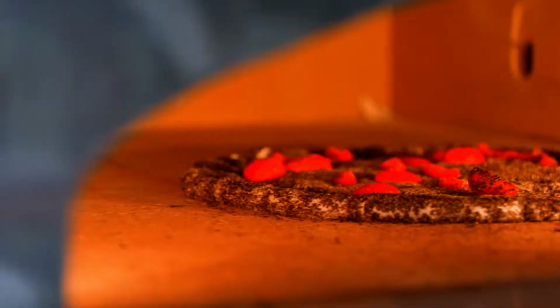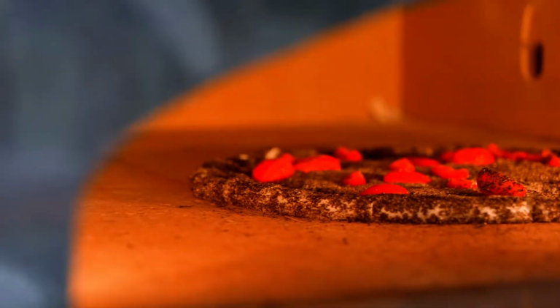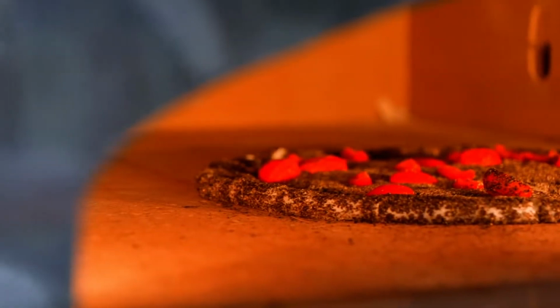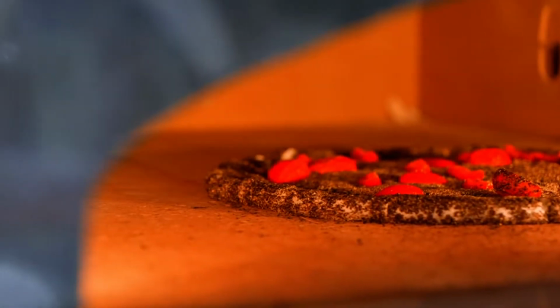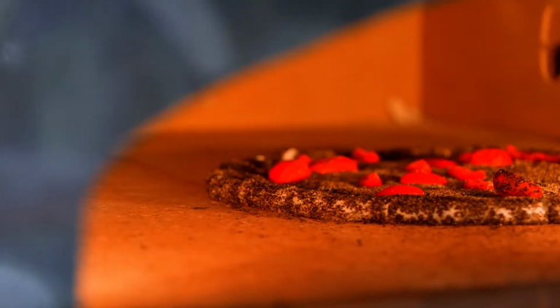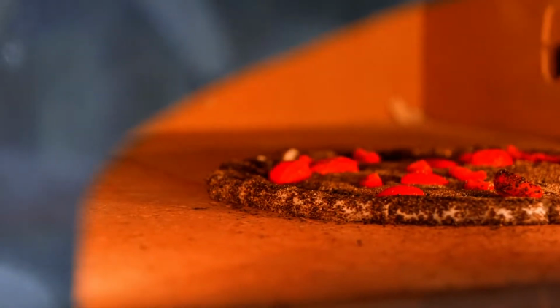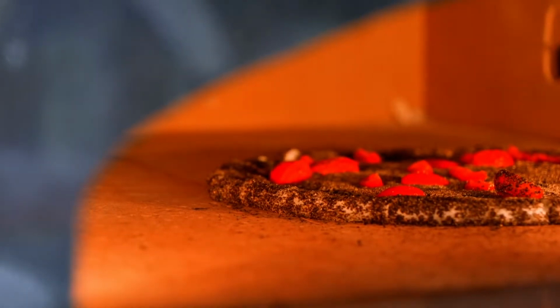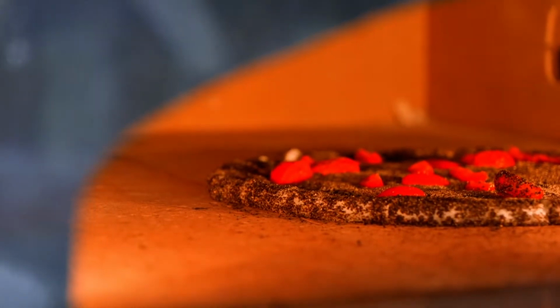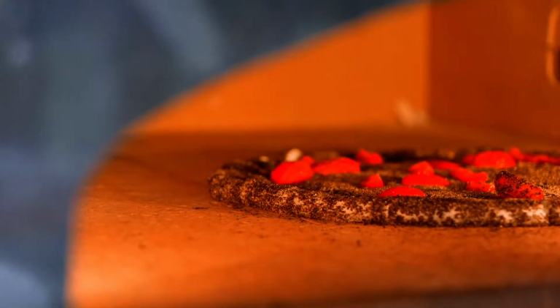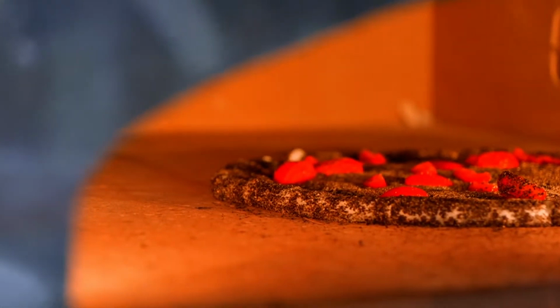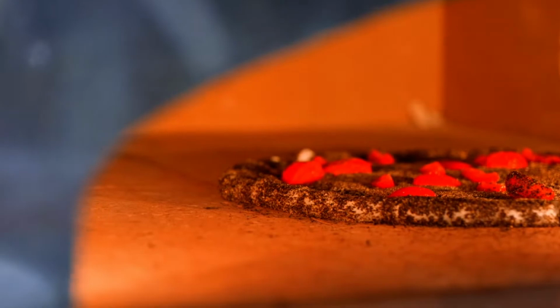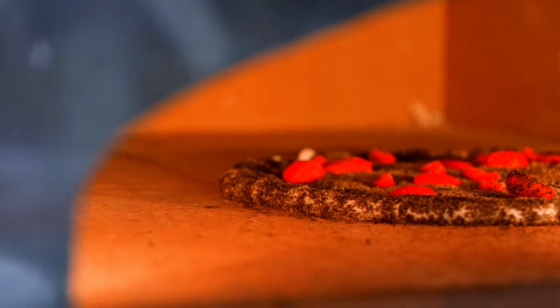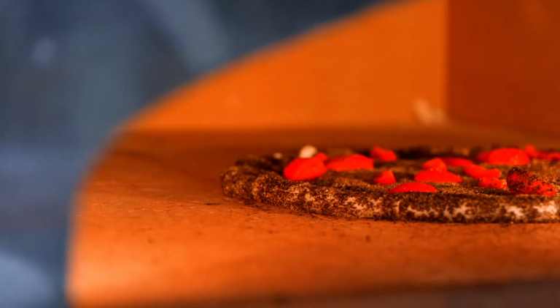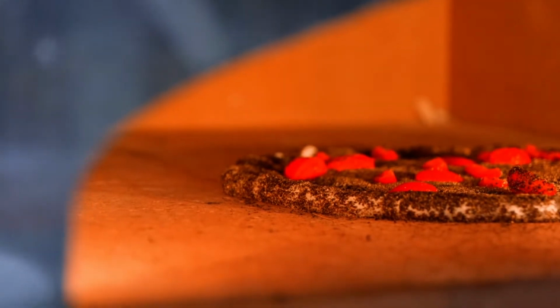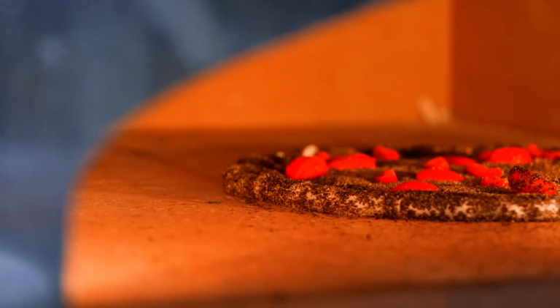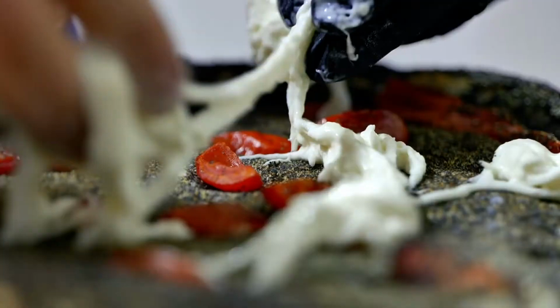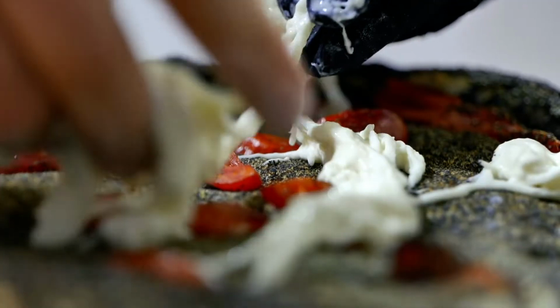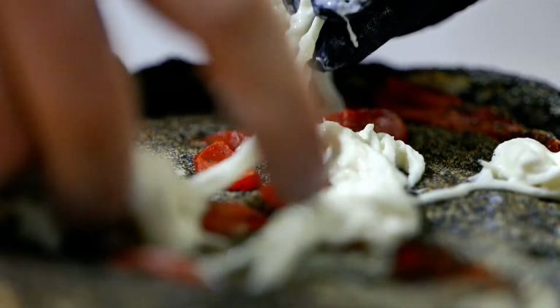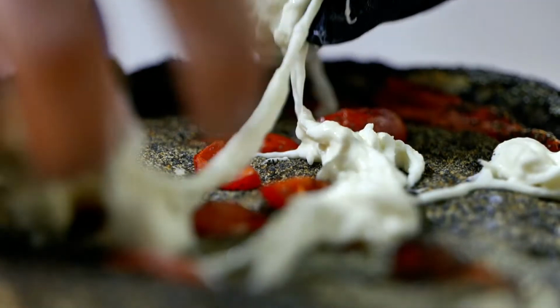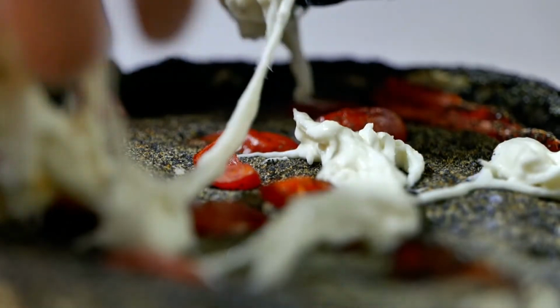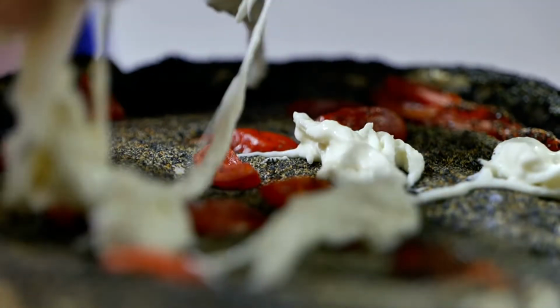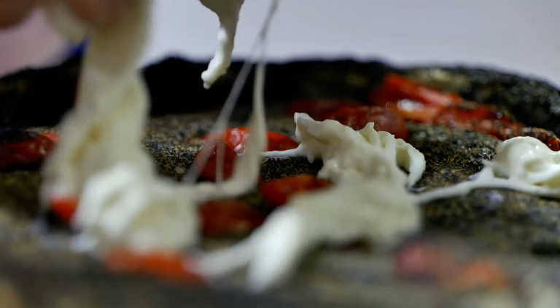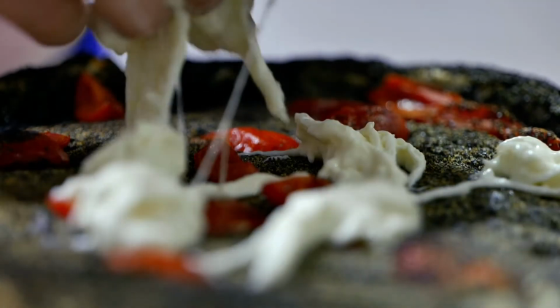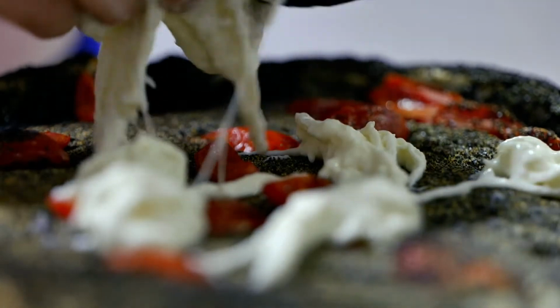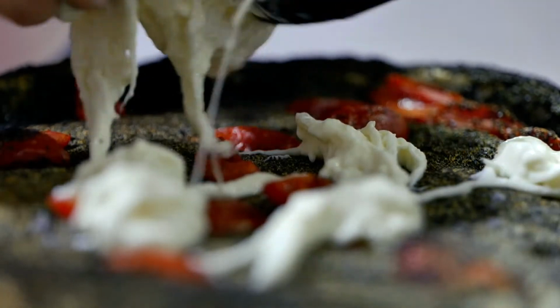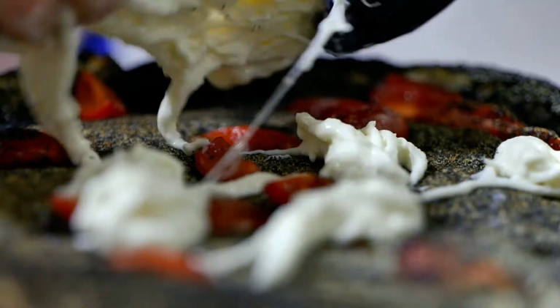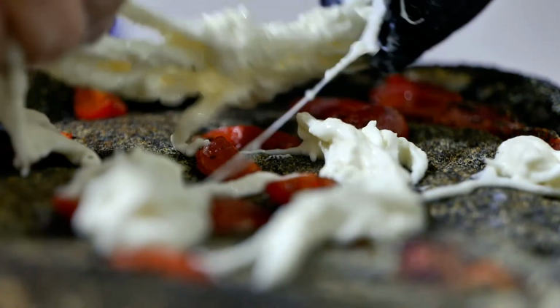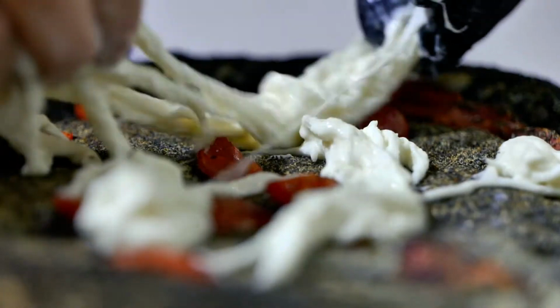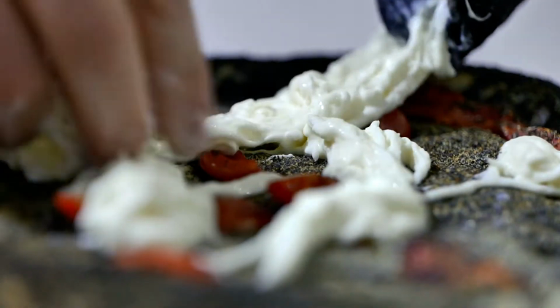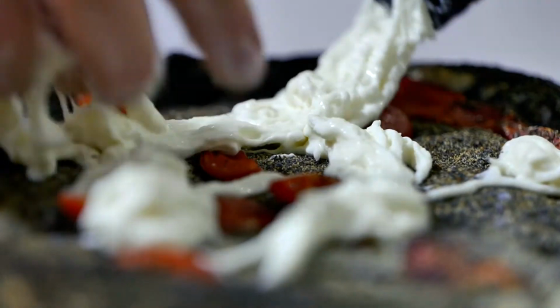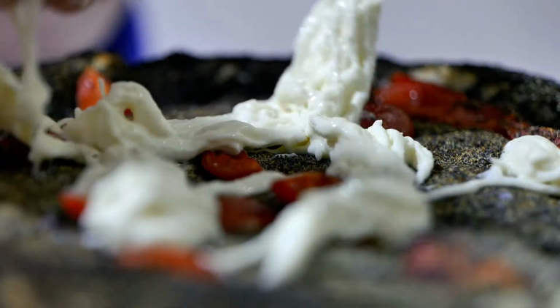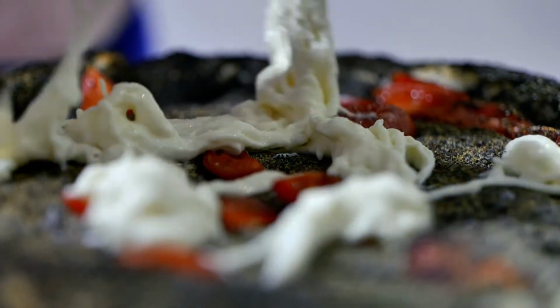Ho questo impasto a metodo diretto, fatto tutto a temperatura ambiente.